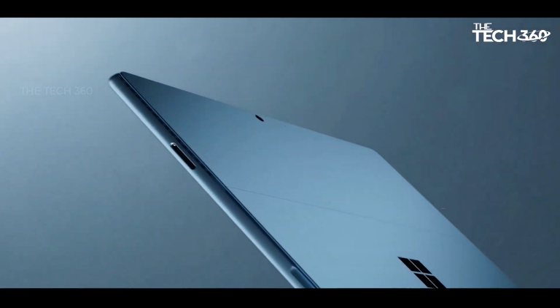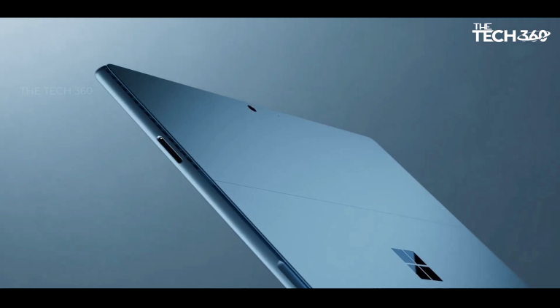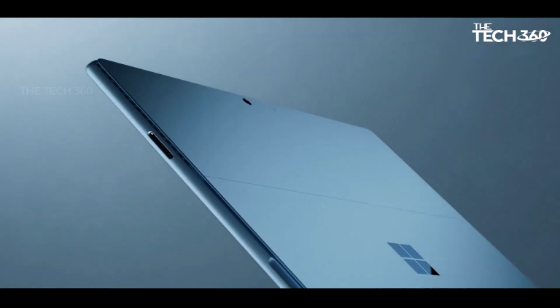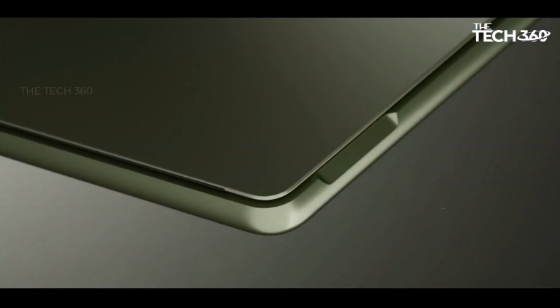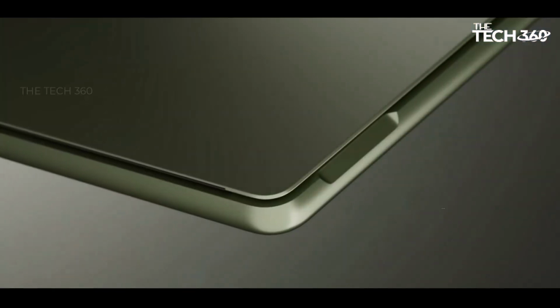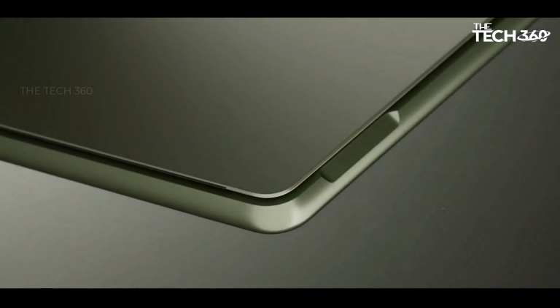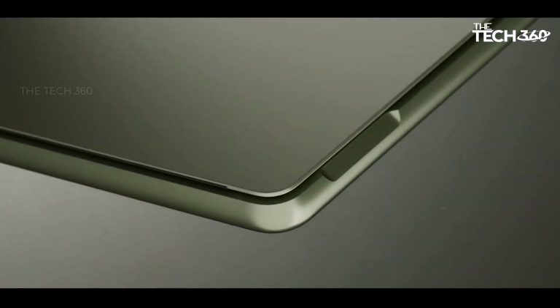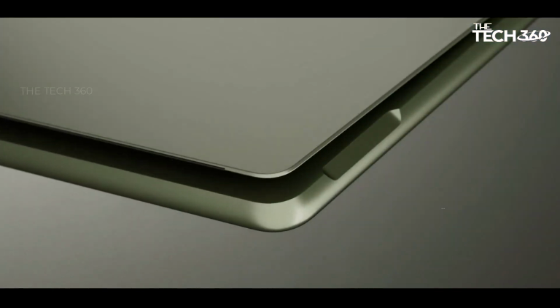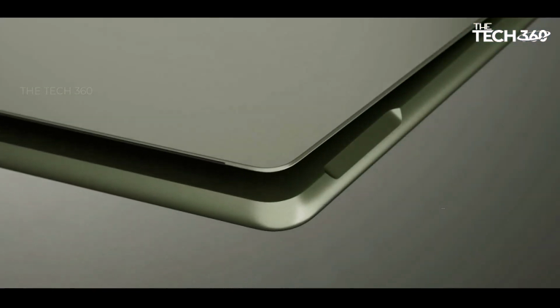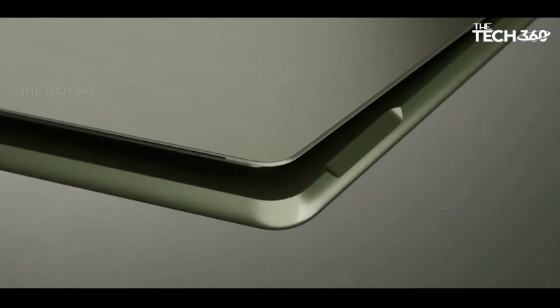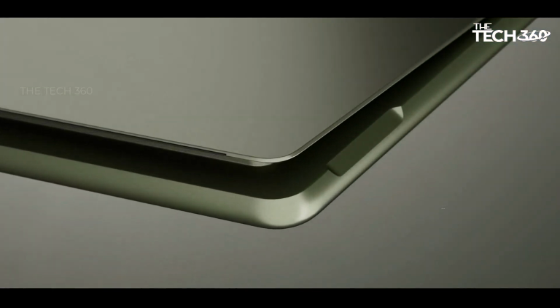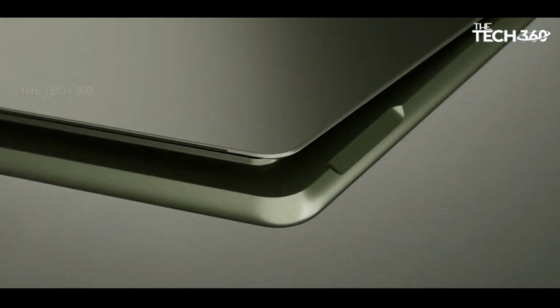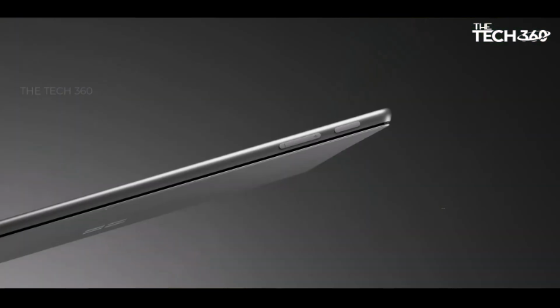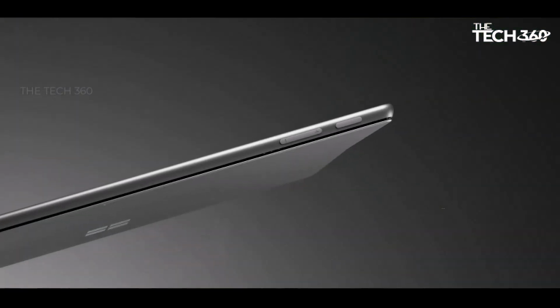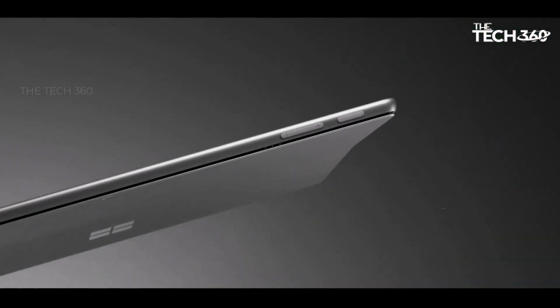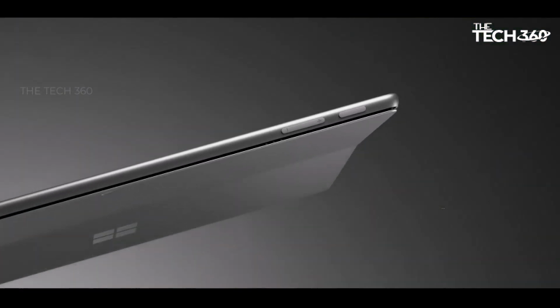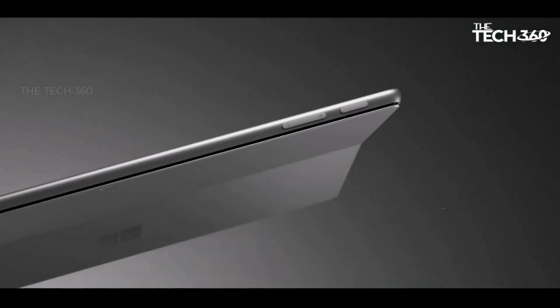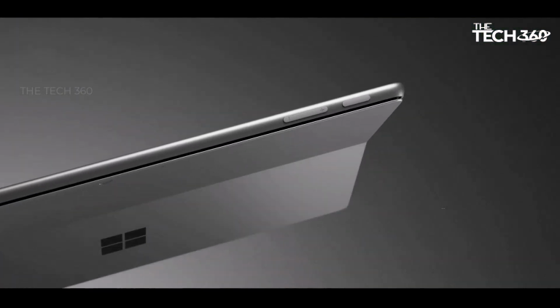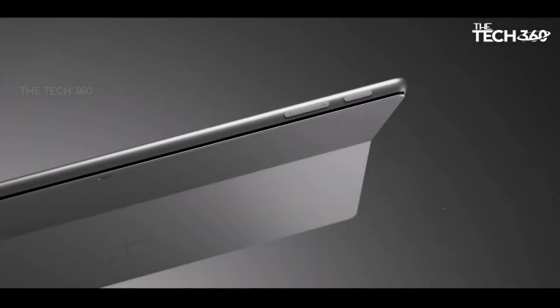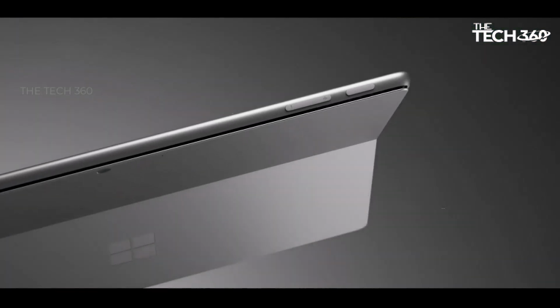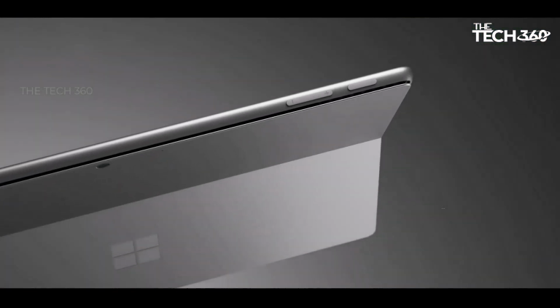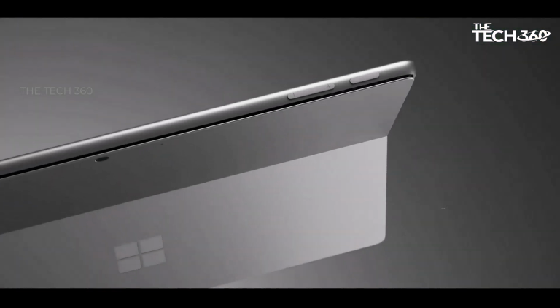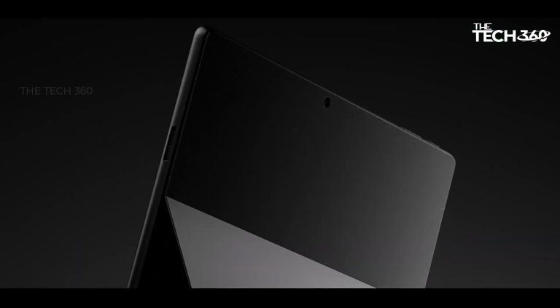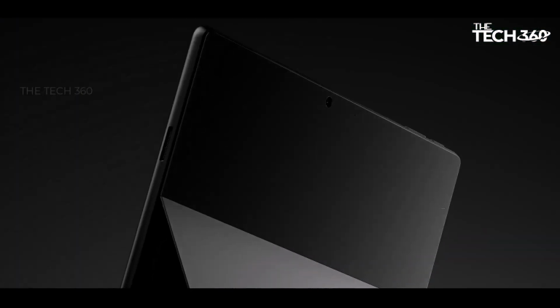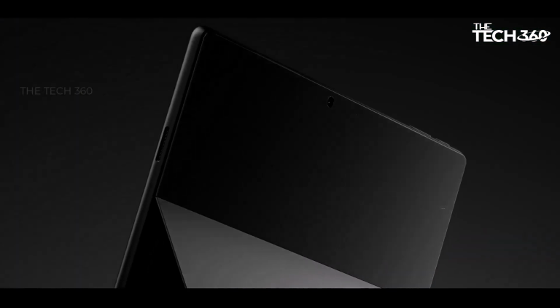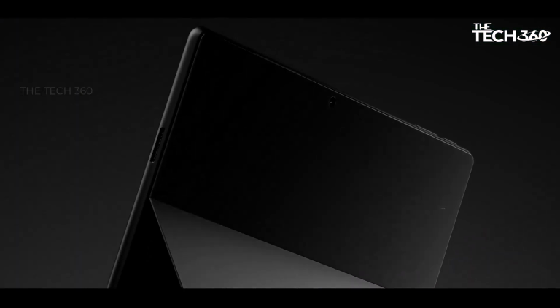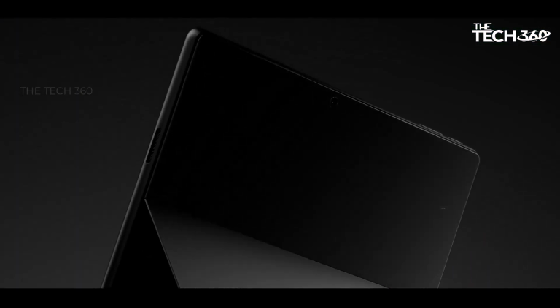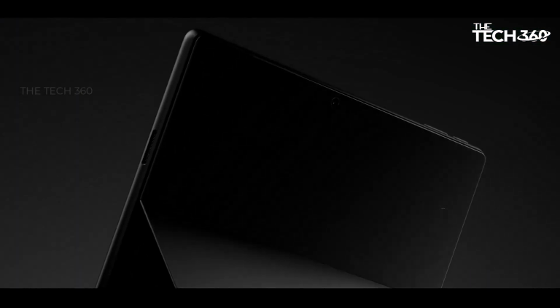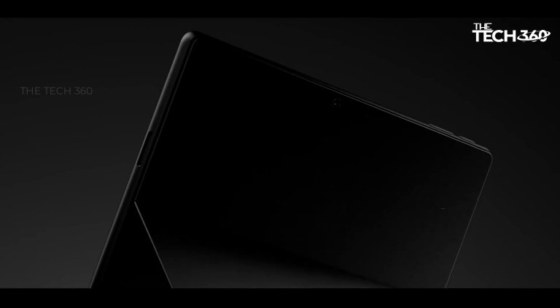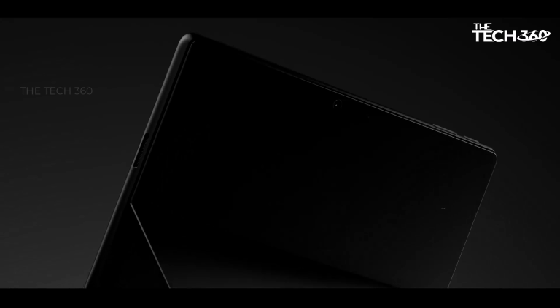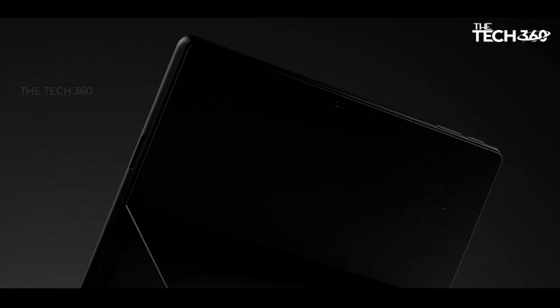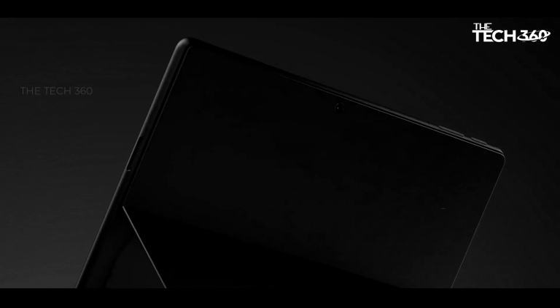Enhanced connectivity: equipped with Thunderbolt ports and Bluetooth 5.1 technology, the Surface Pro 9 ensures seamless connectivity for all your peripherals and devices.